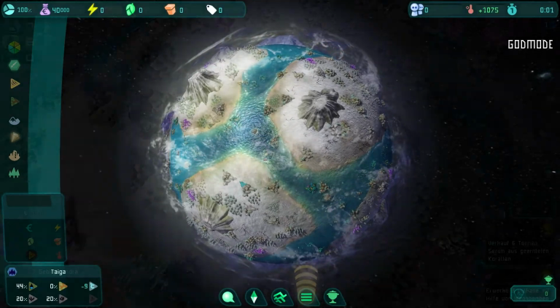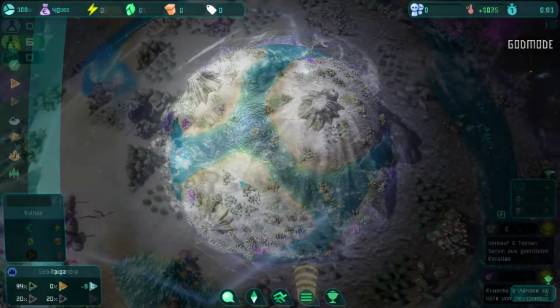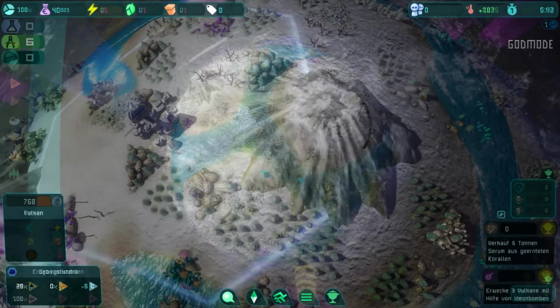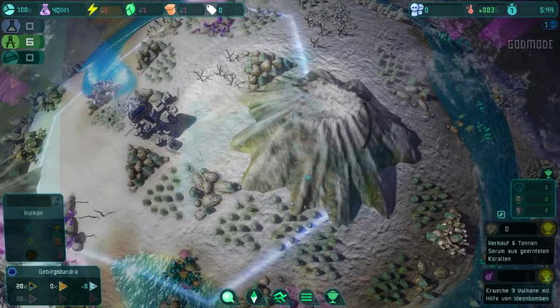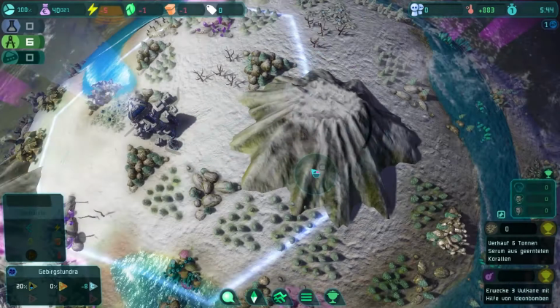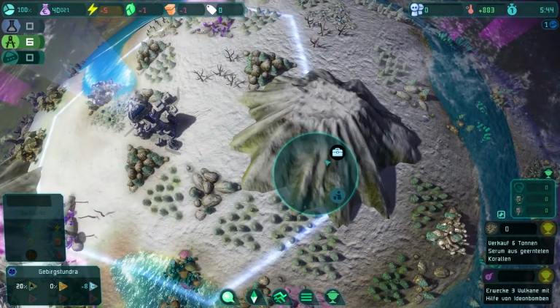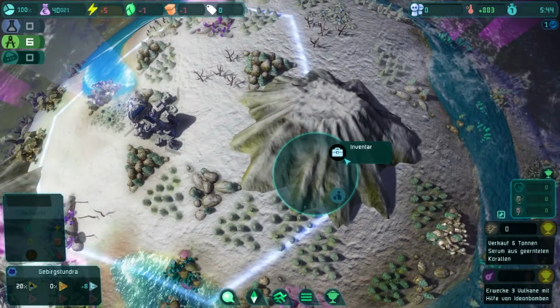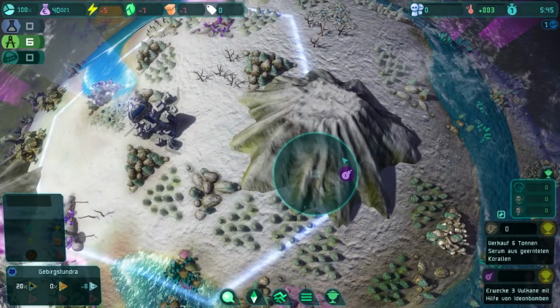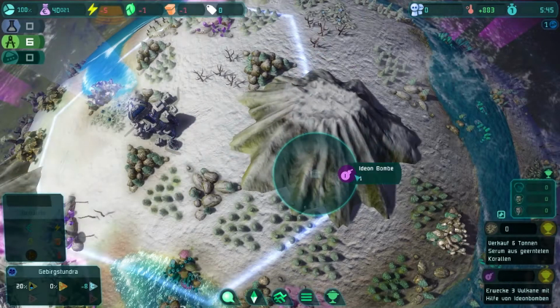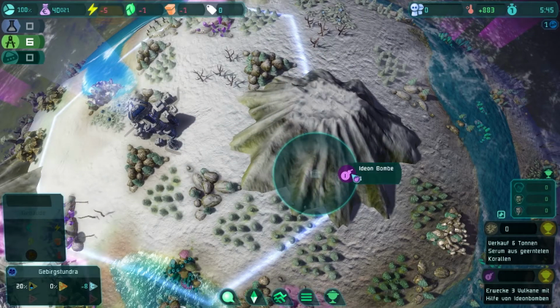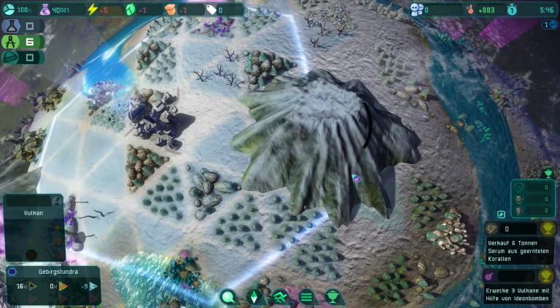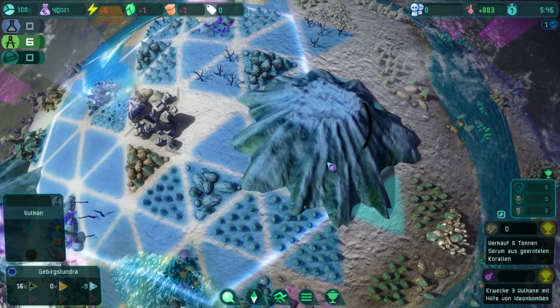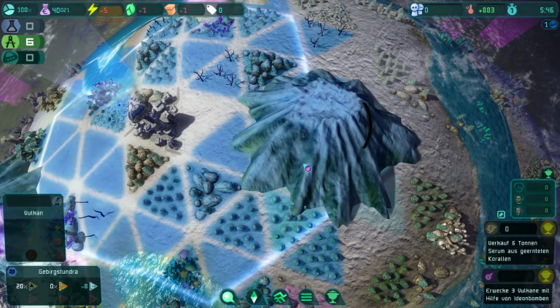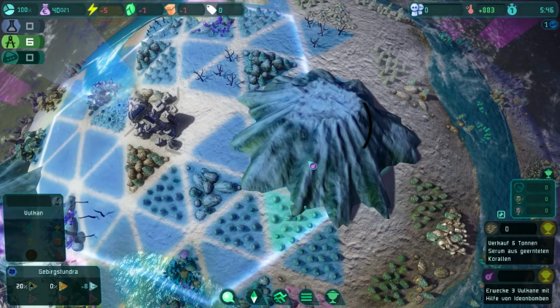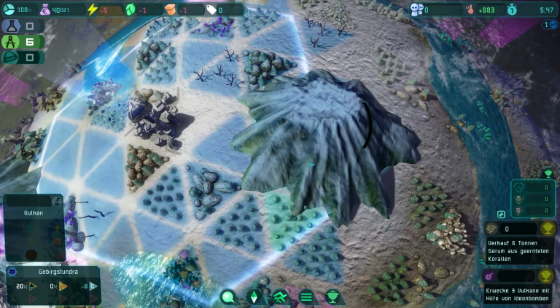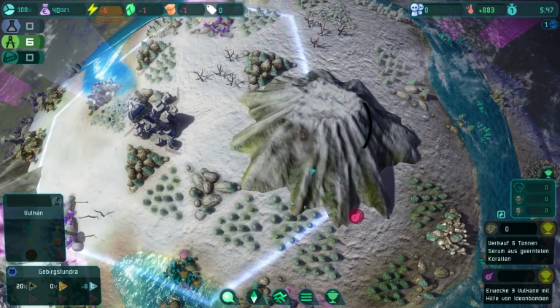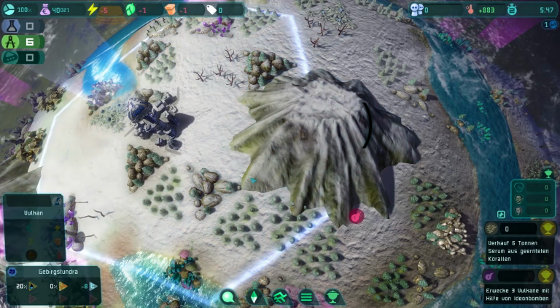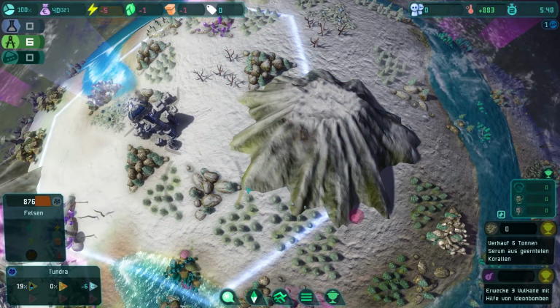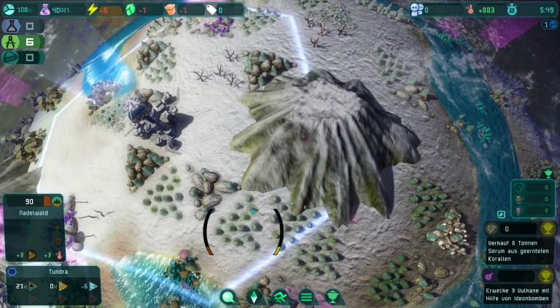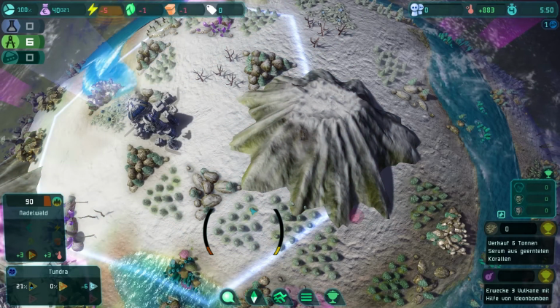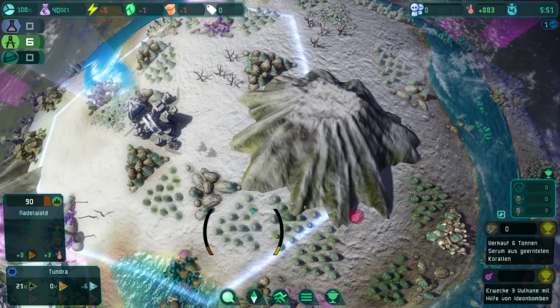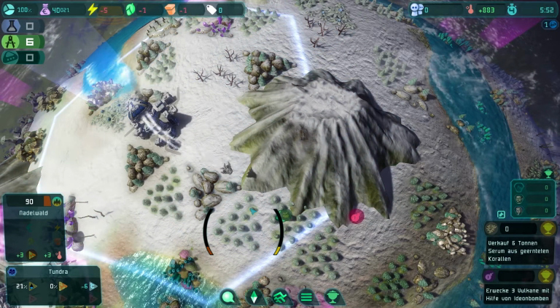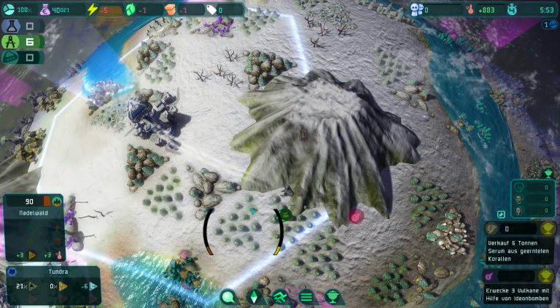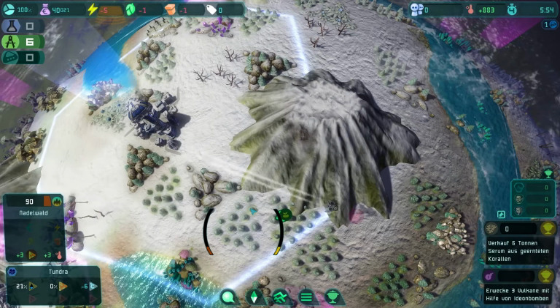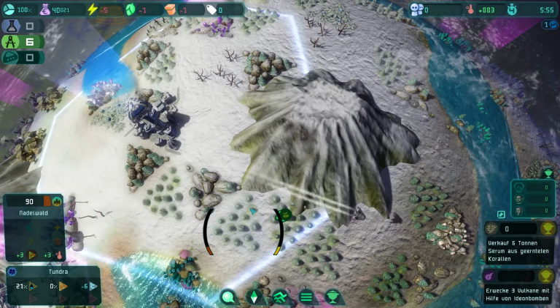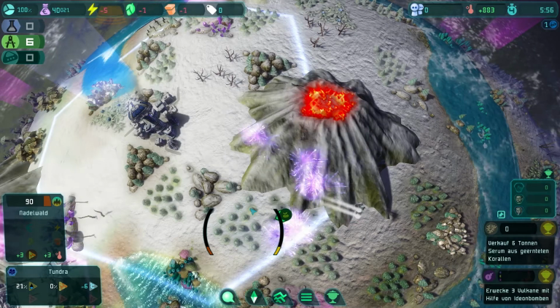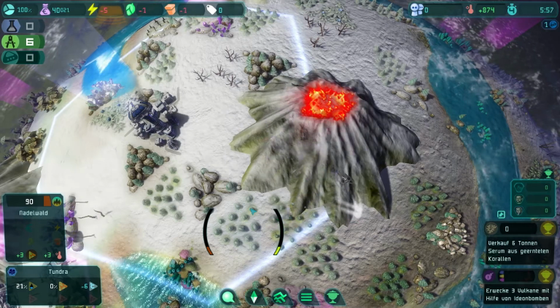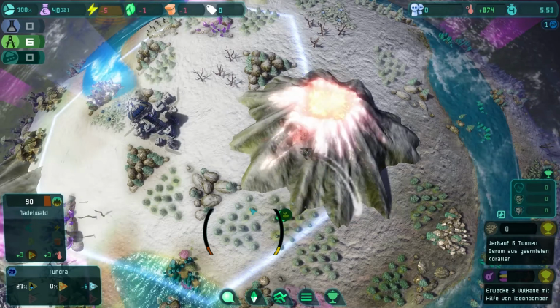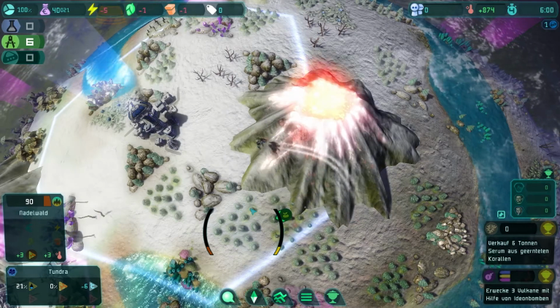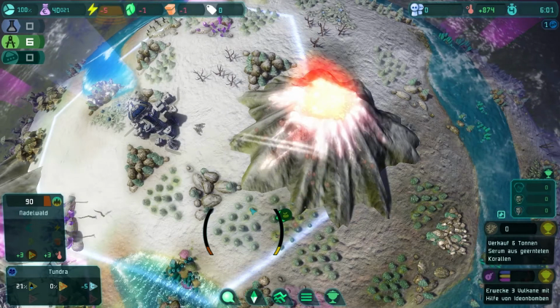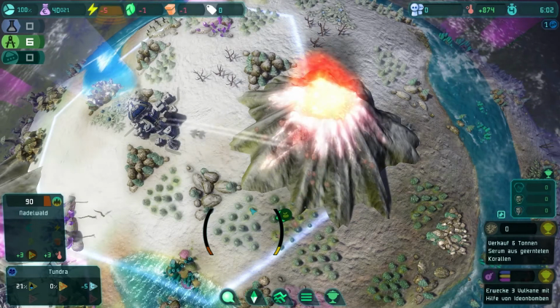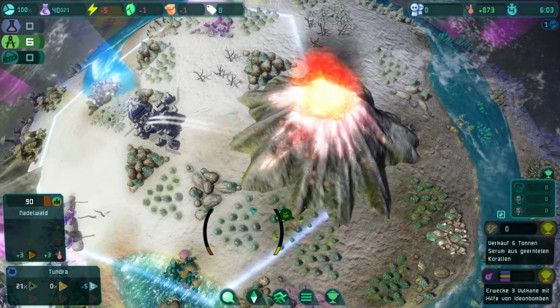You can experience these phenomena on our new ice planet that I am currently working on. Here you can wake up sleeping volcanoes with Edeon bombs to raise the local temperature.